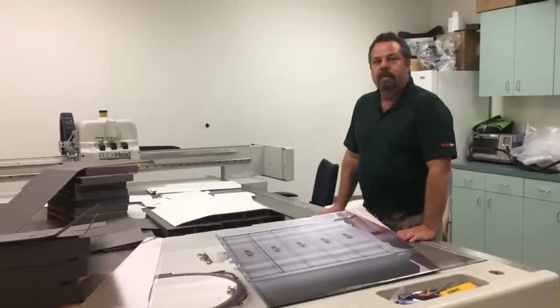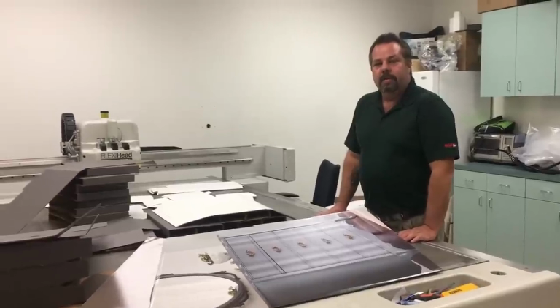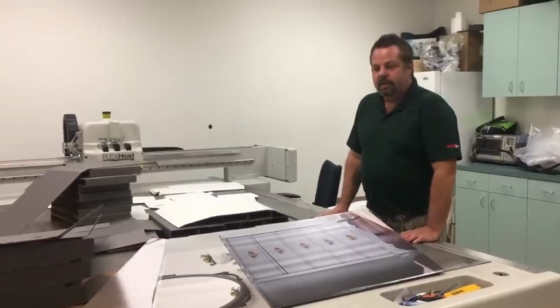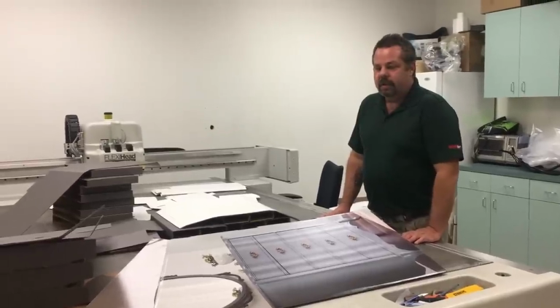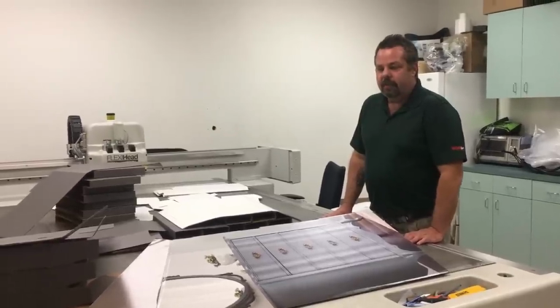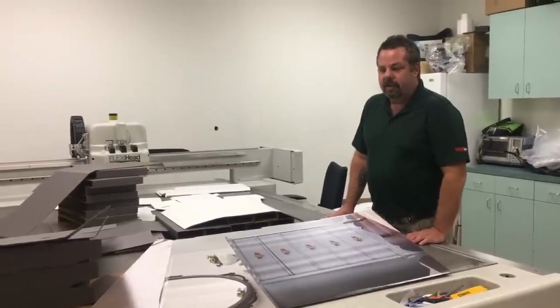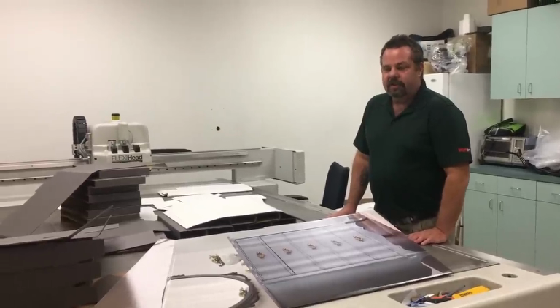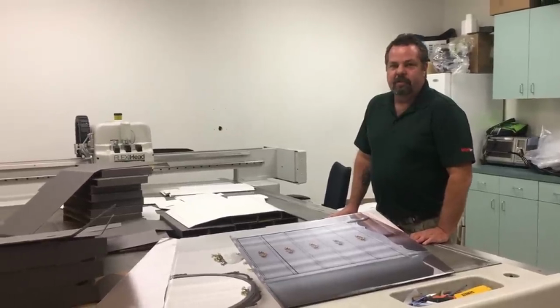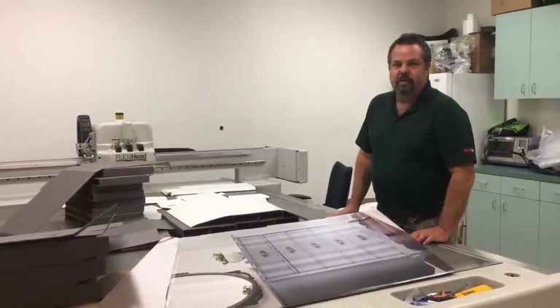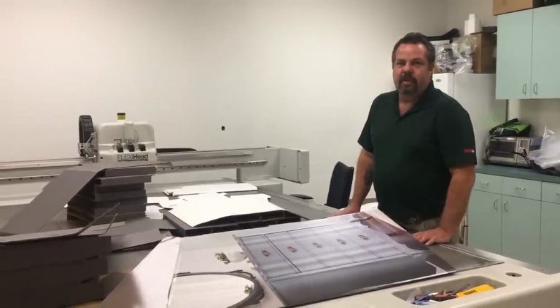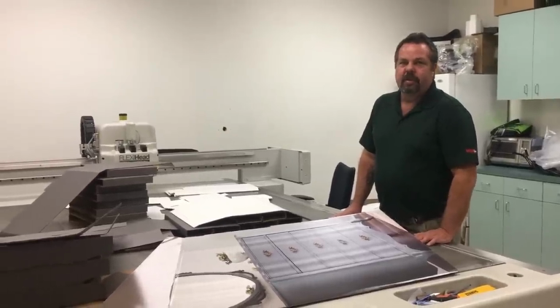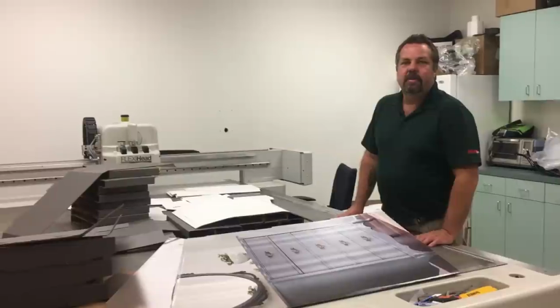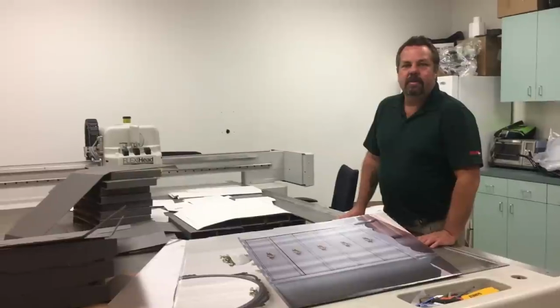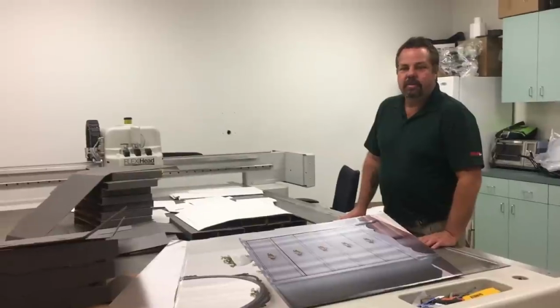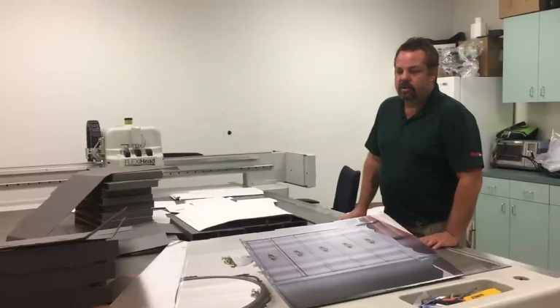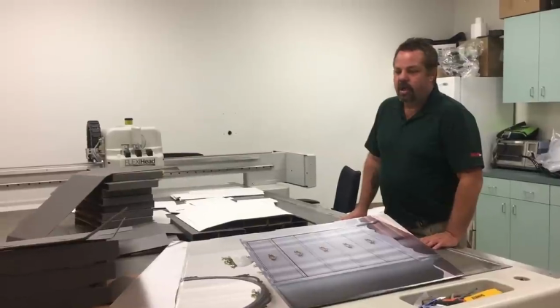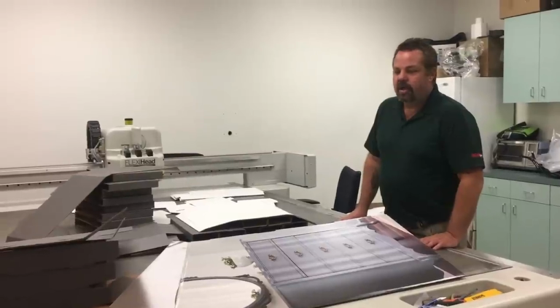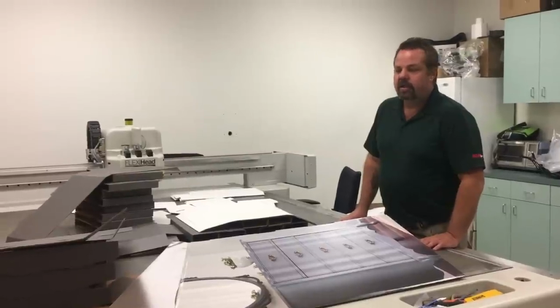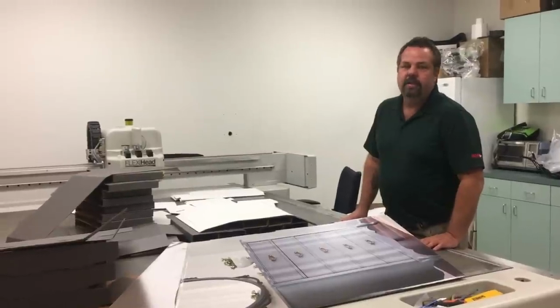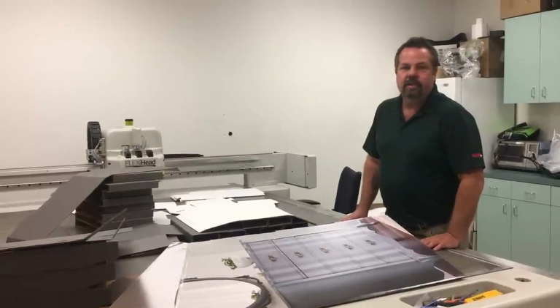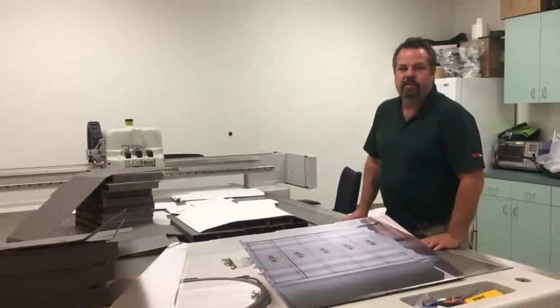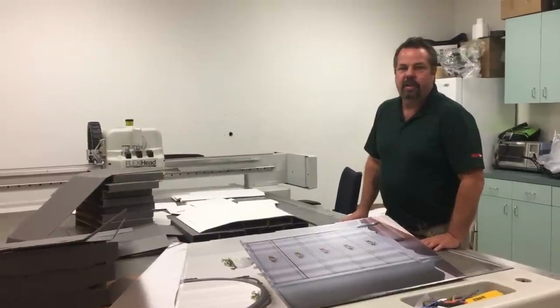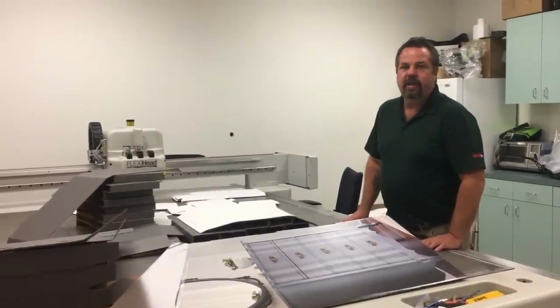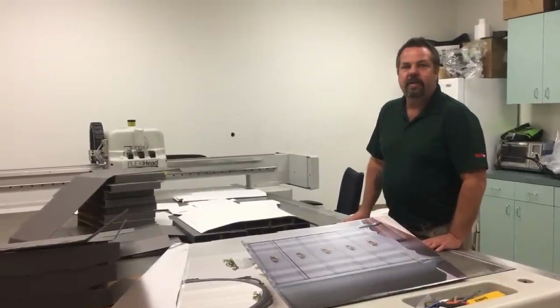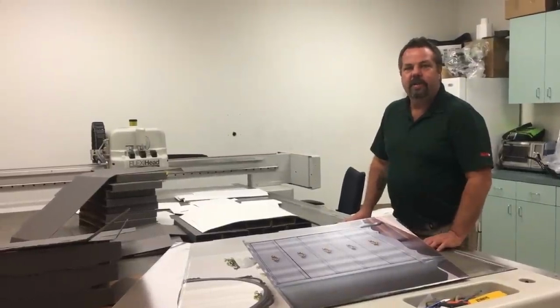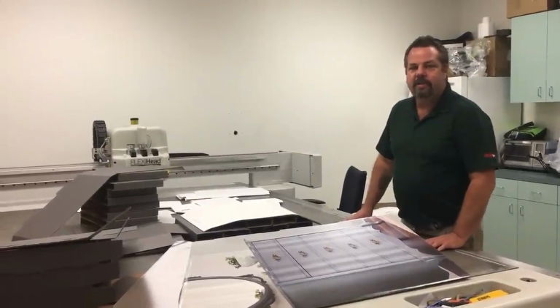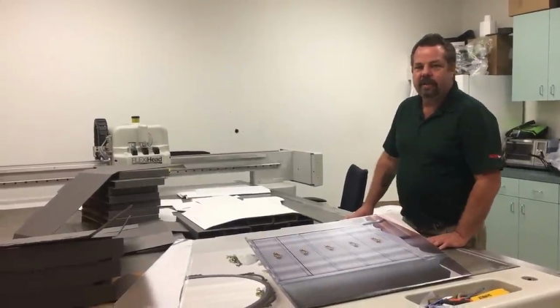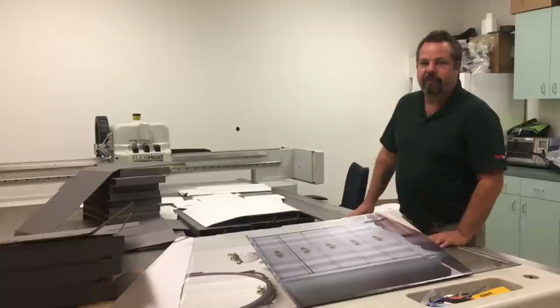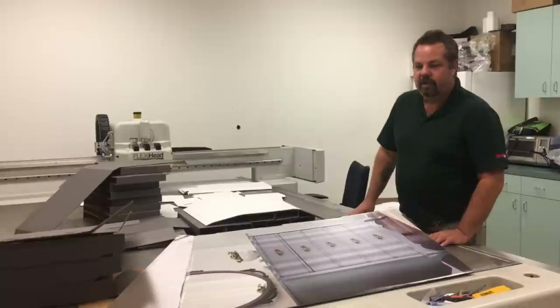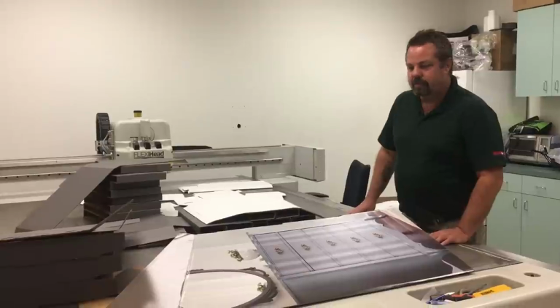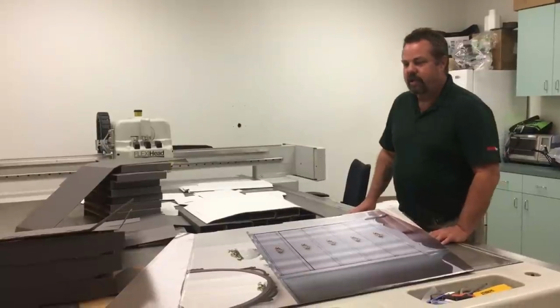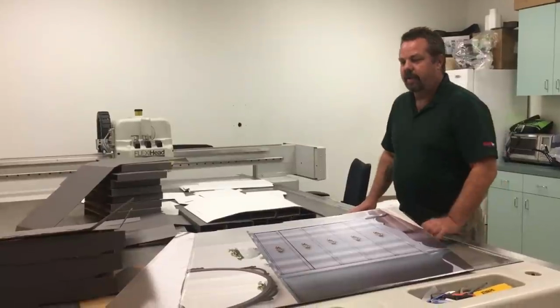Today we're going to assemble the chalk display. It's a convertible type.